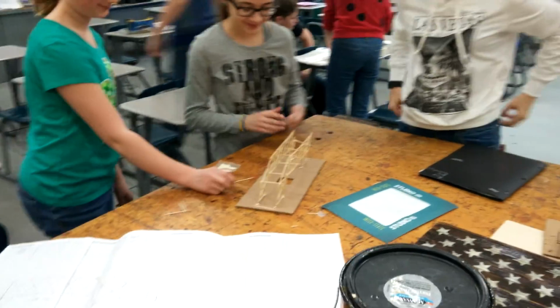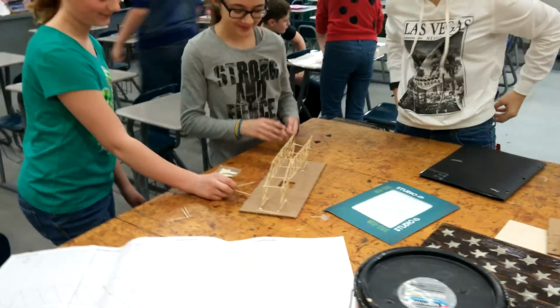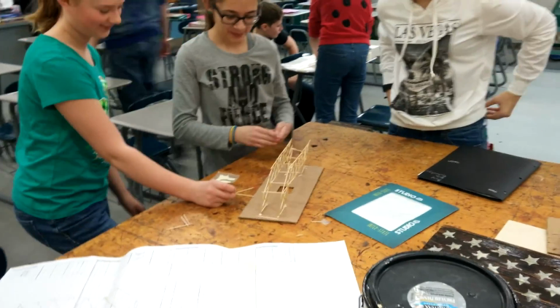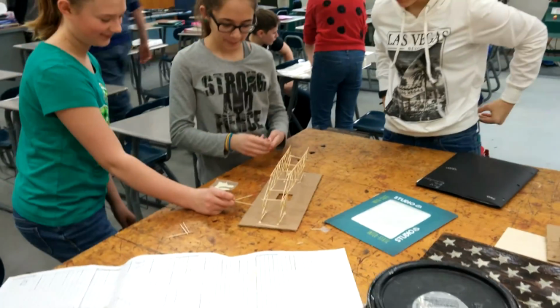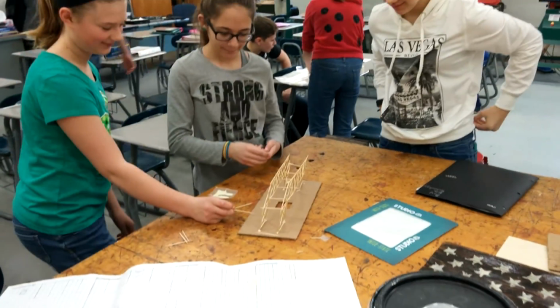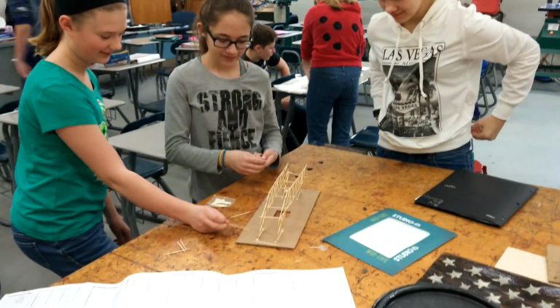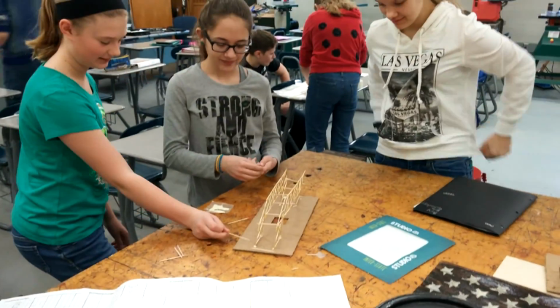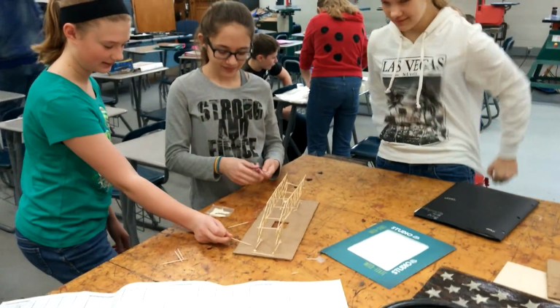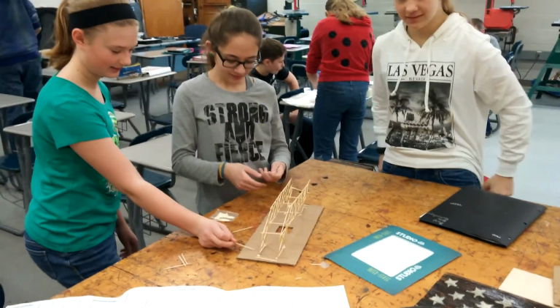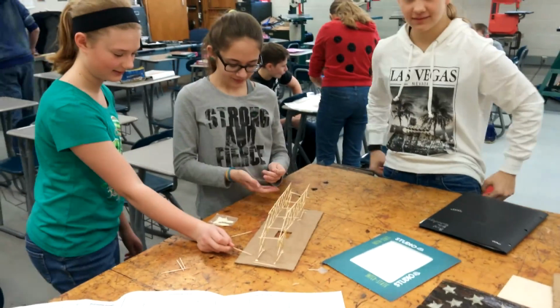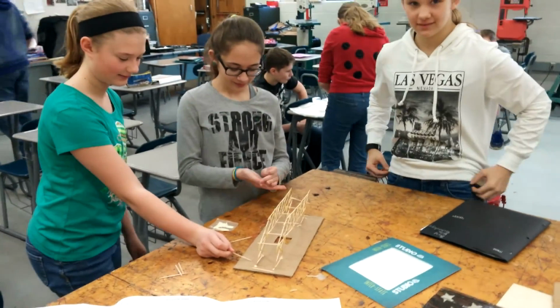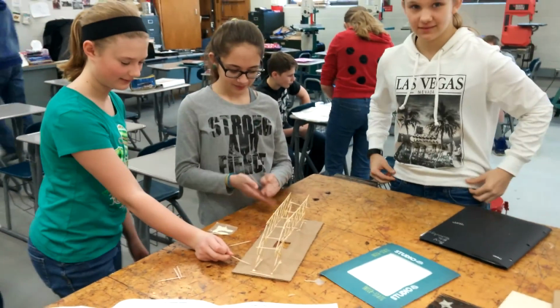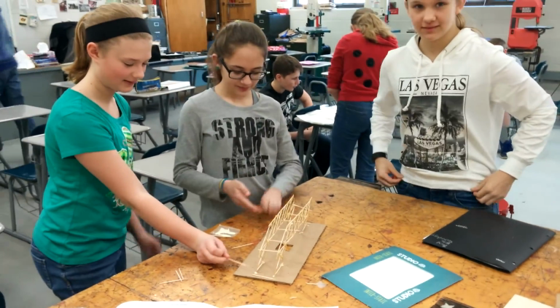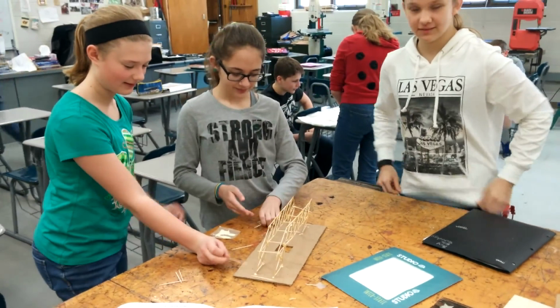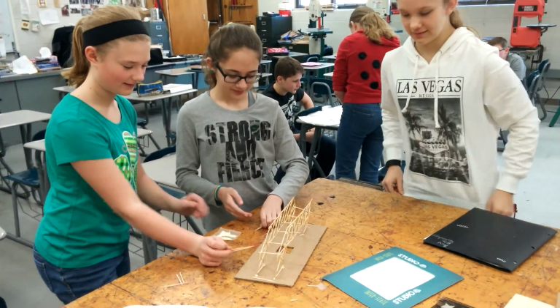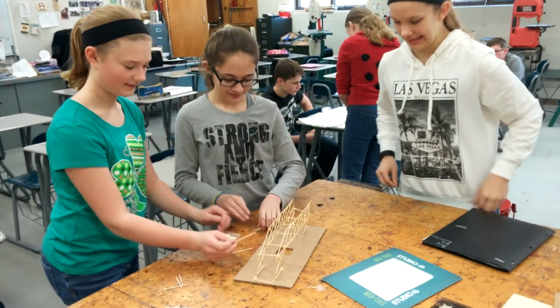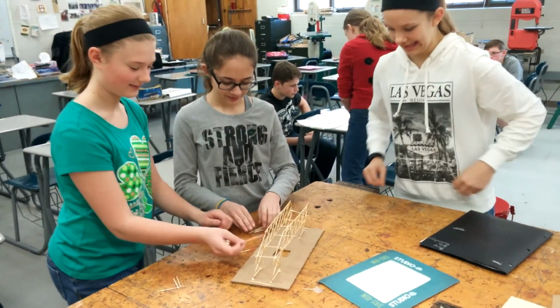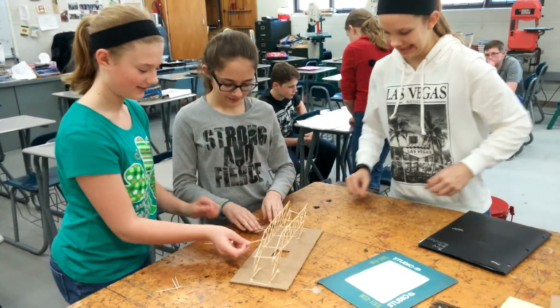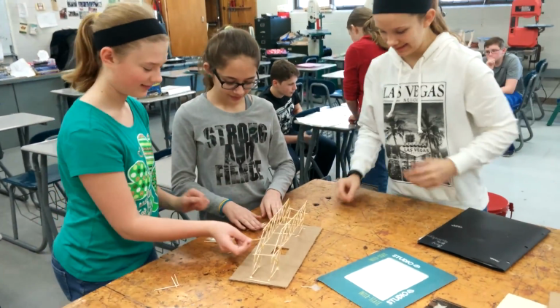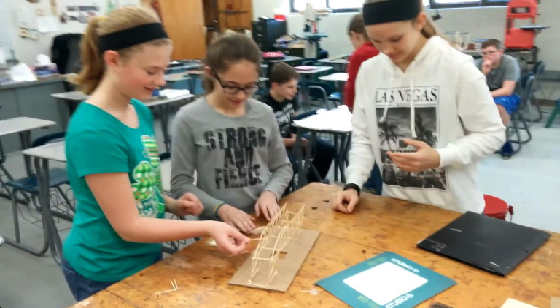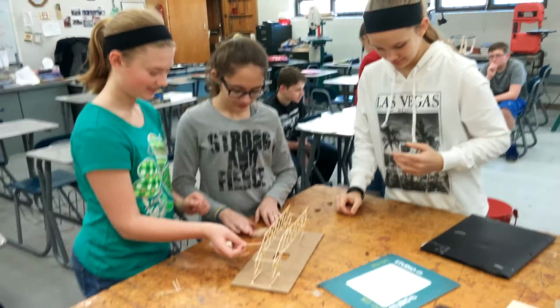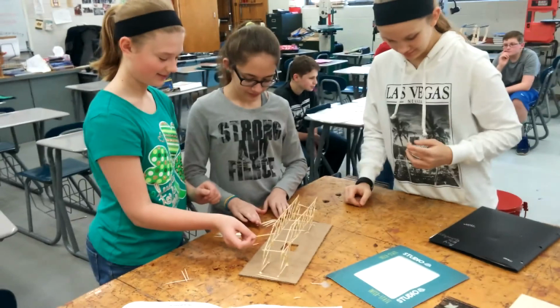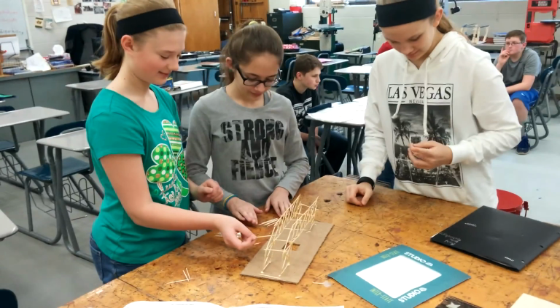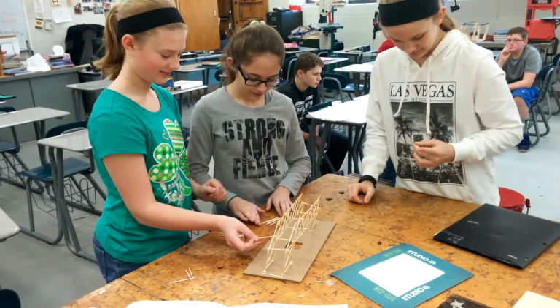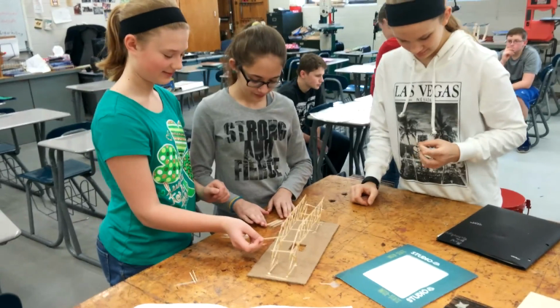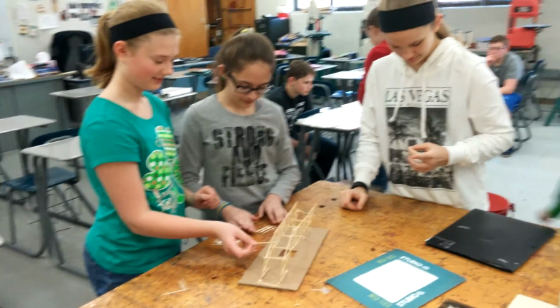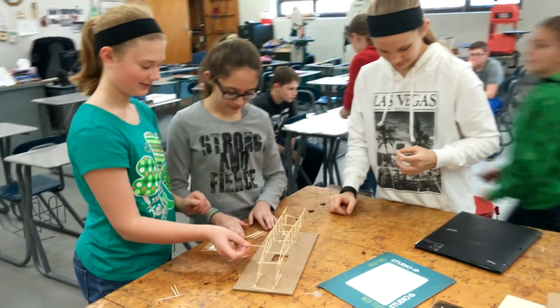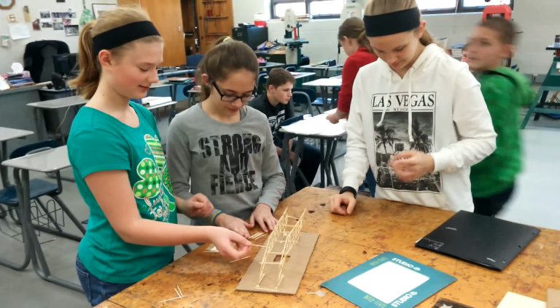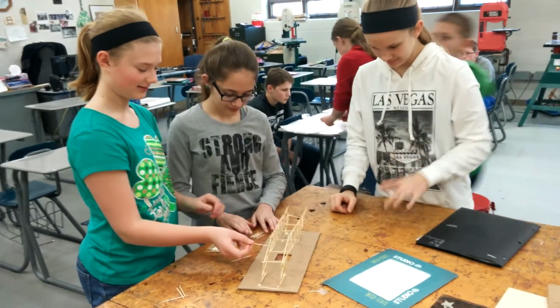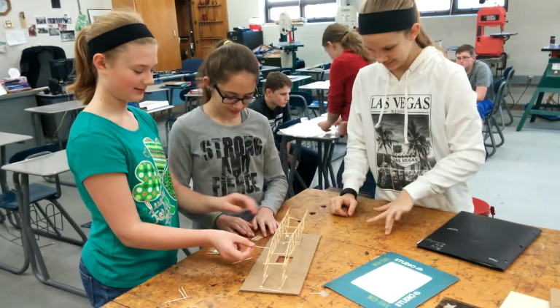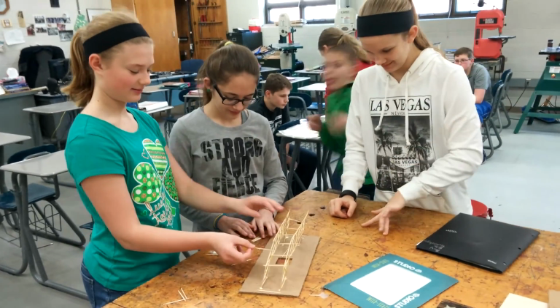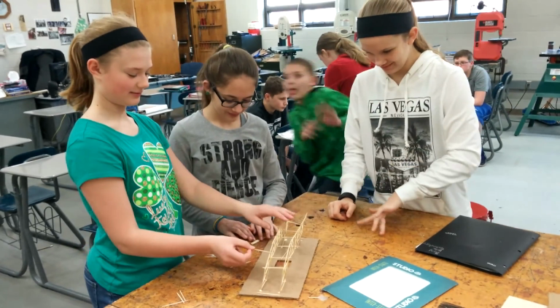I guess we will have to take a video of your bridge to see how much weight it holds.